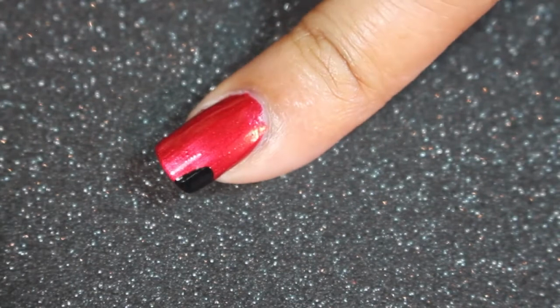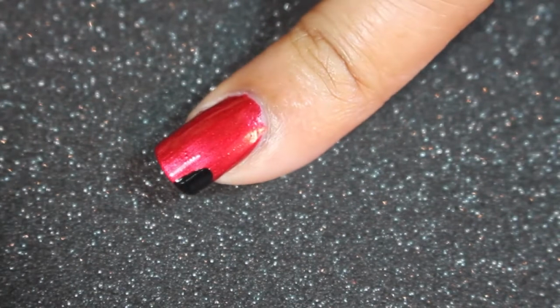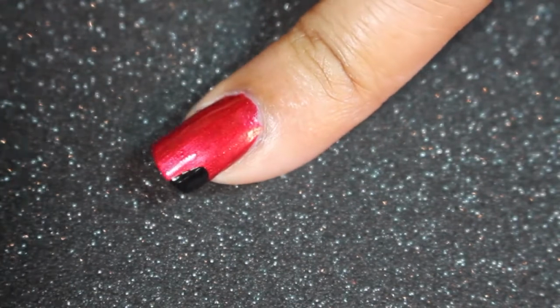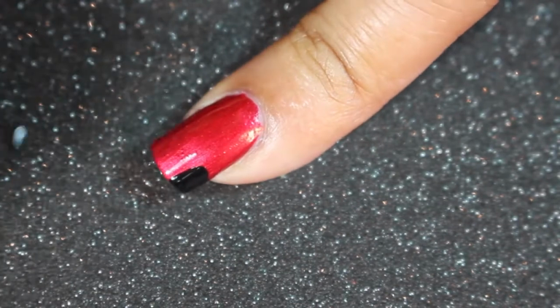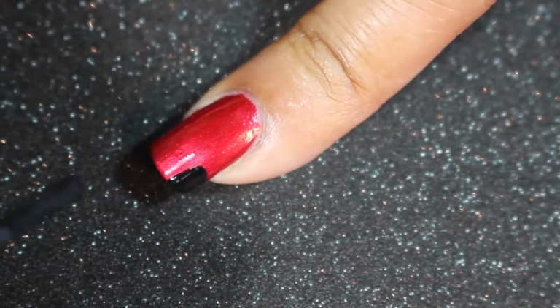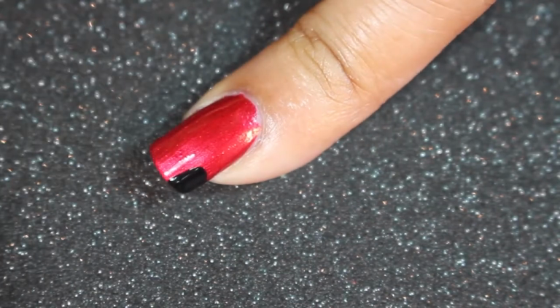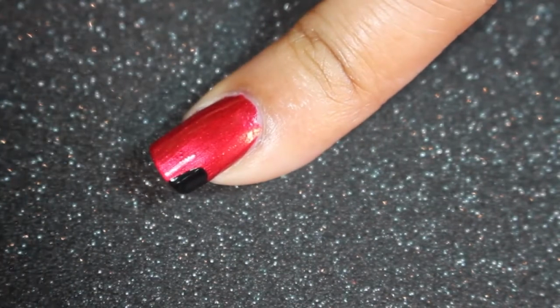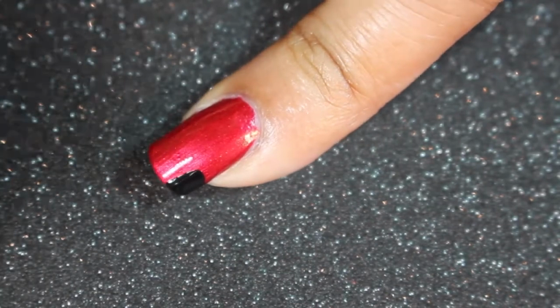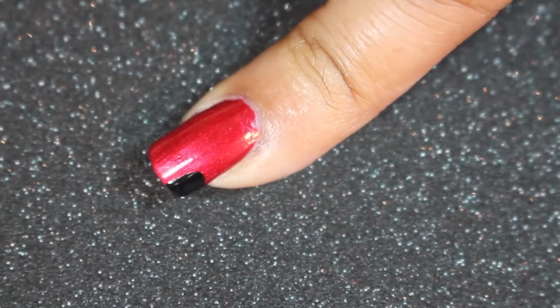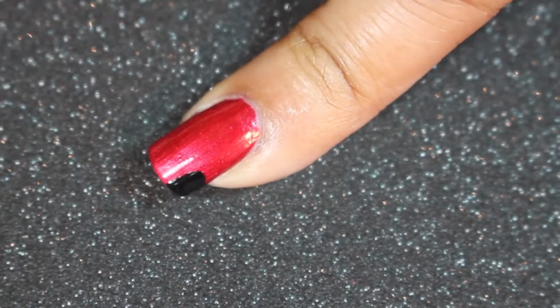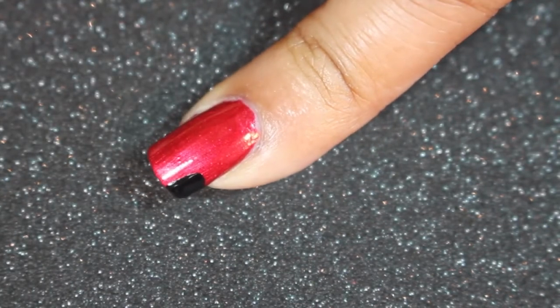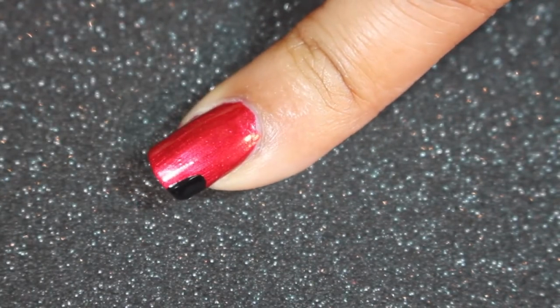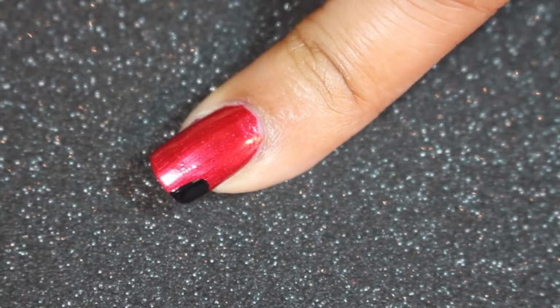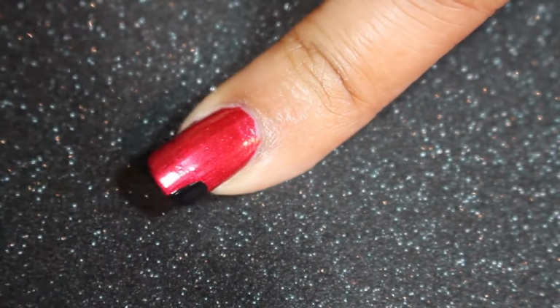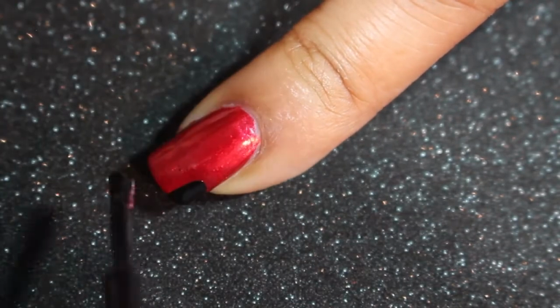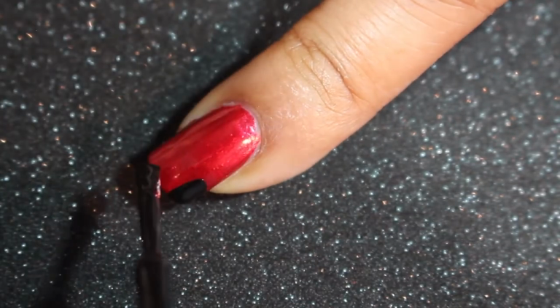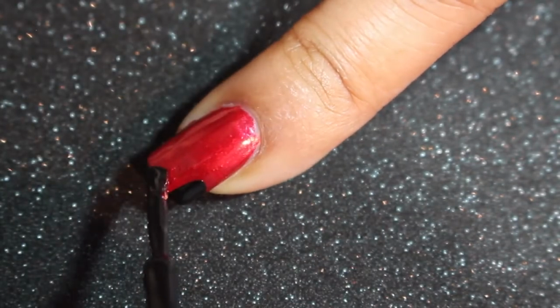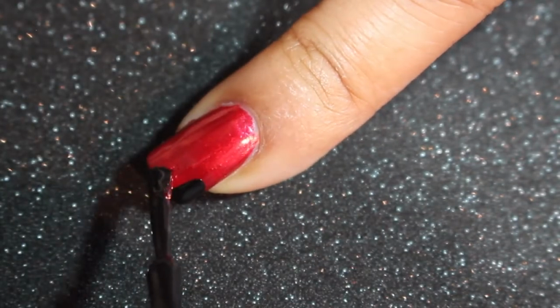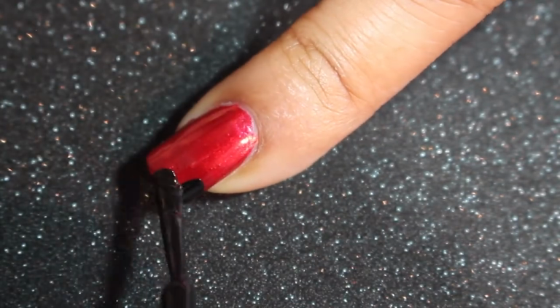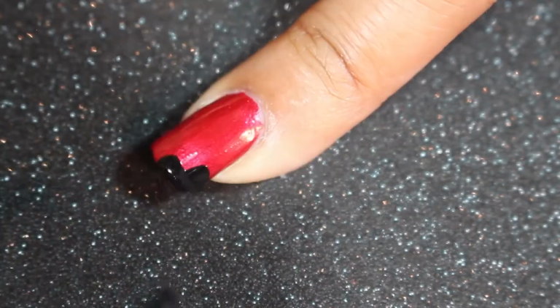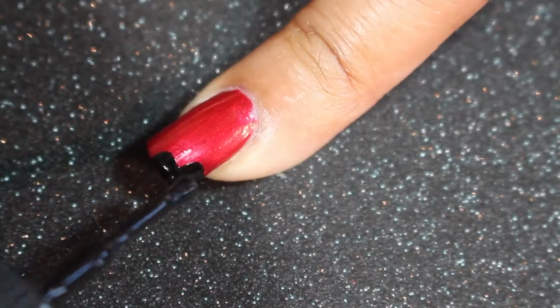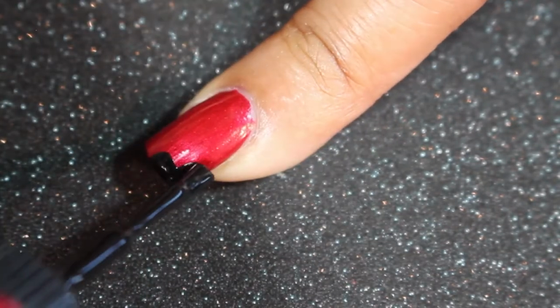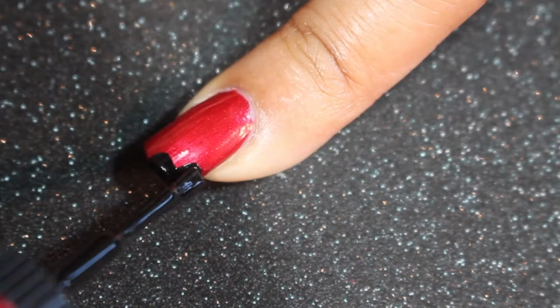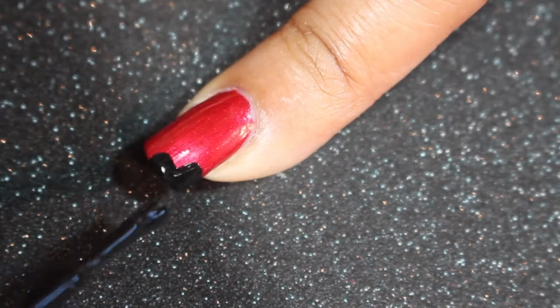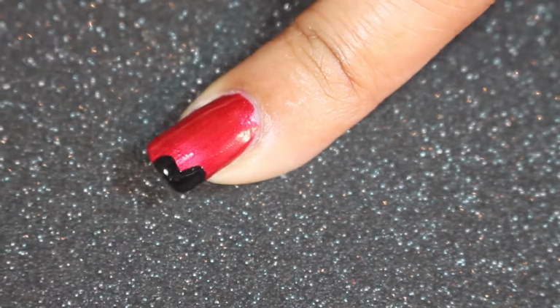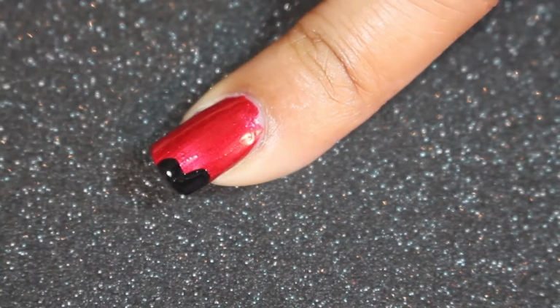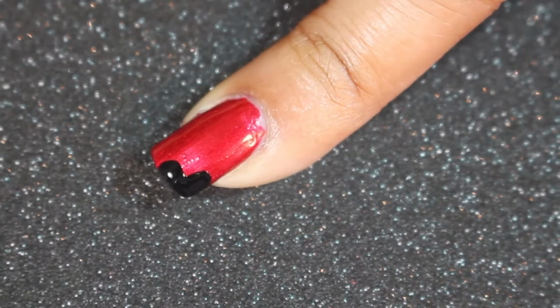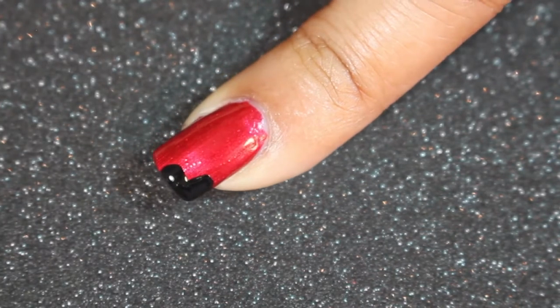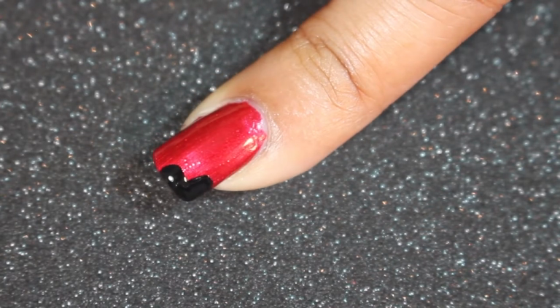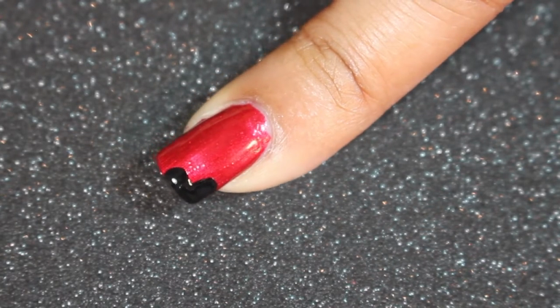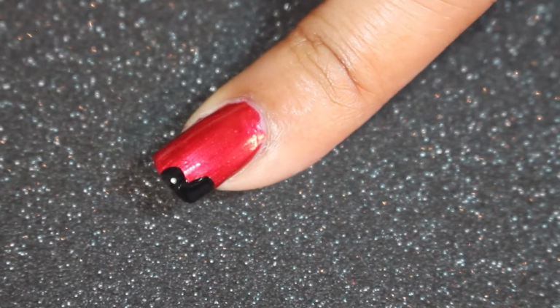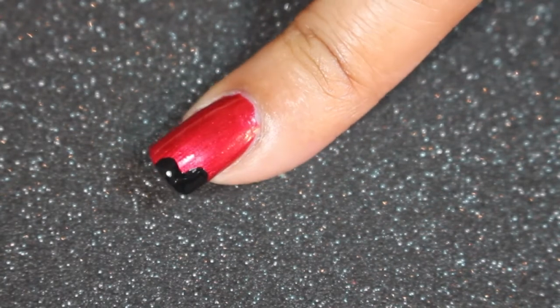I took the Butter London Union Jack Black and started to apply the hearts by just drawing two straight lines at the corner of my nails.